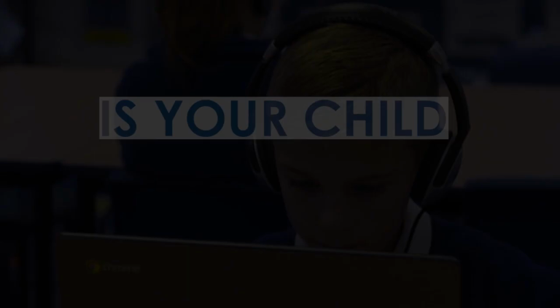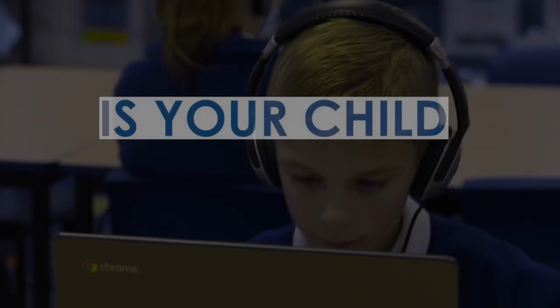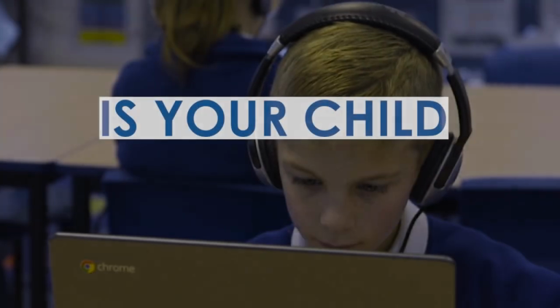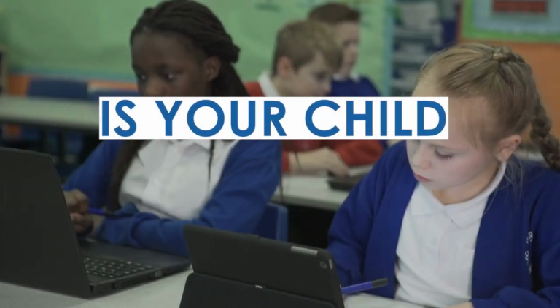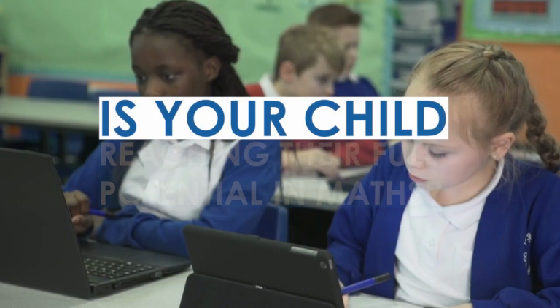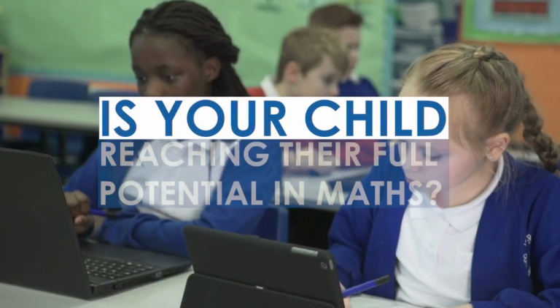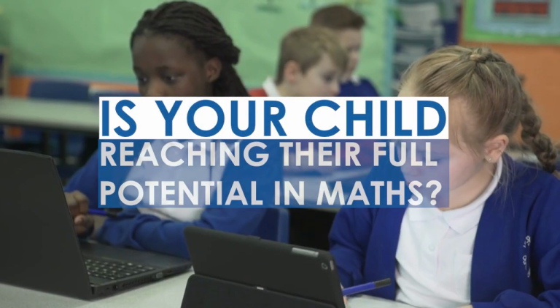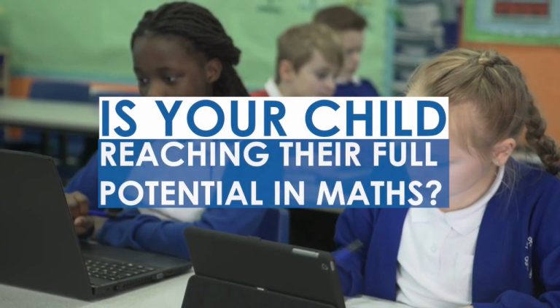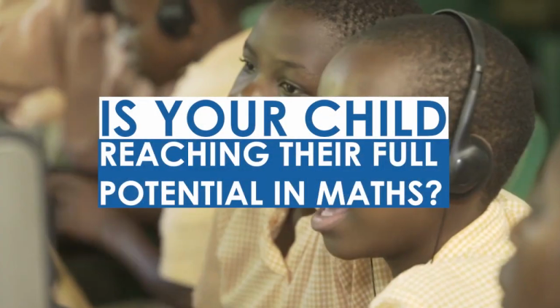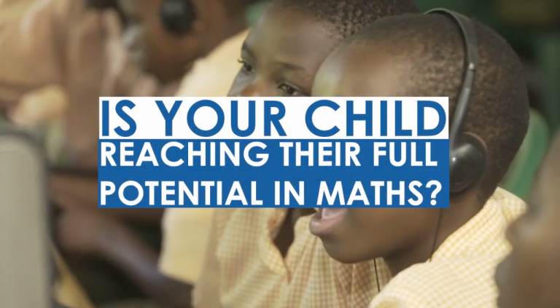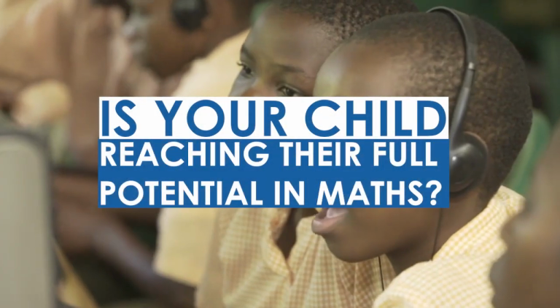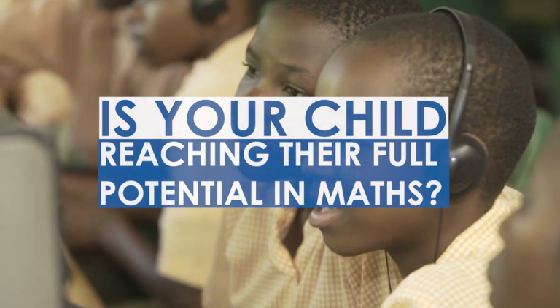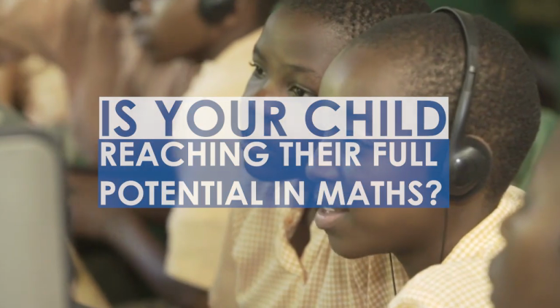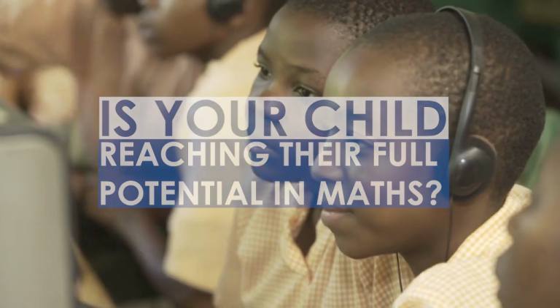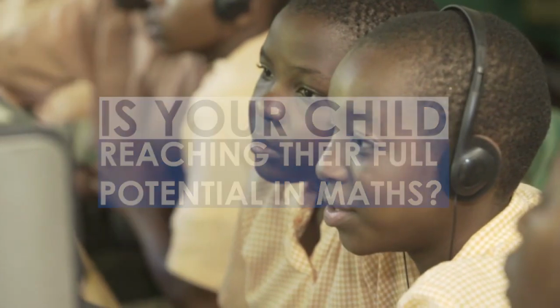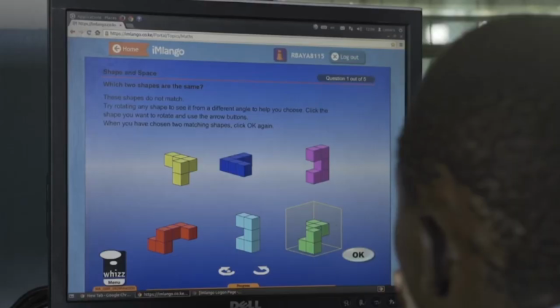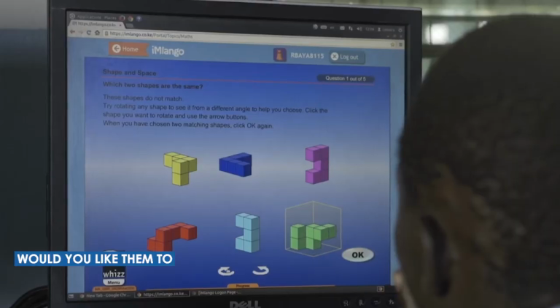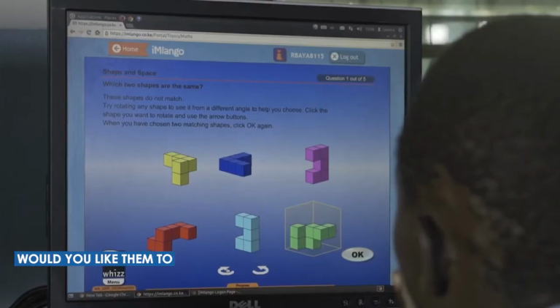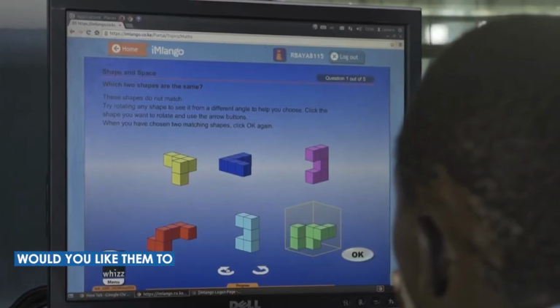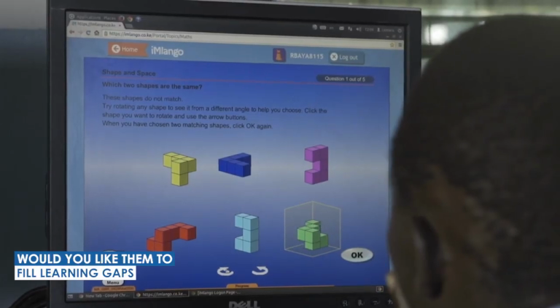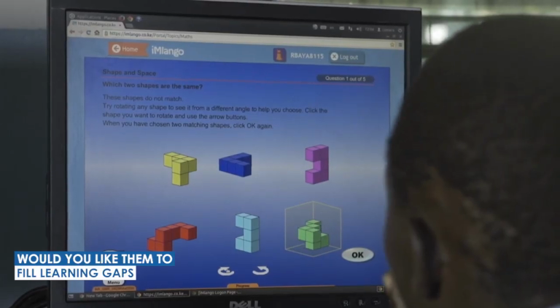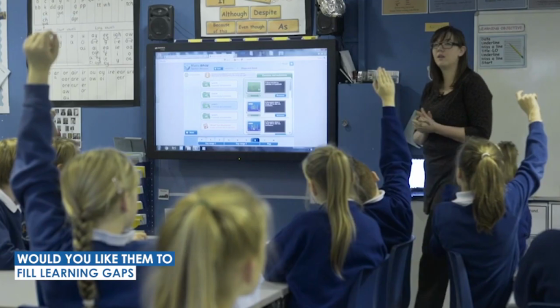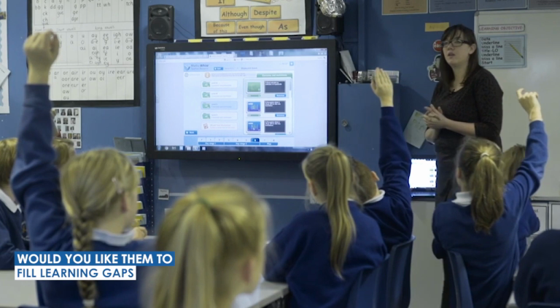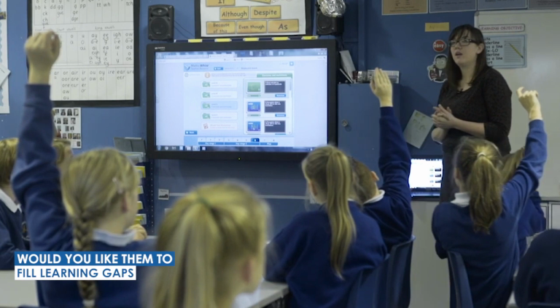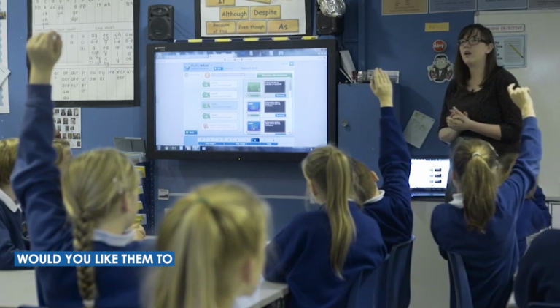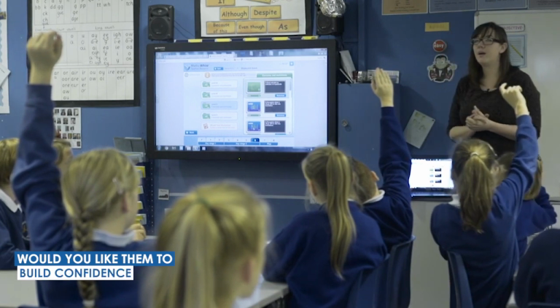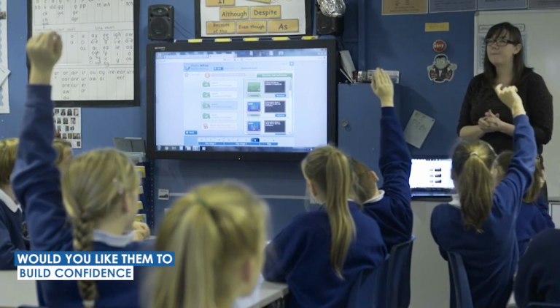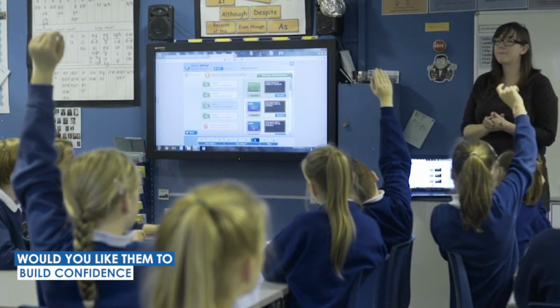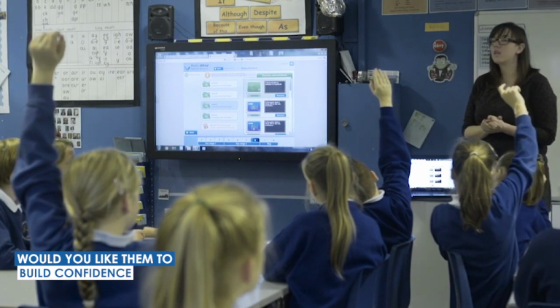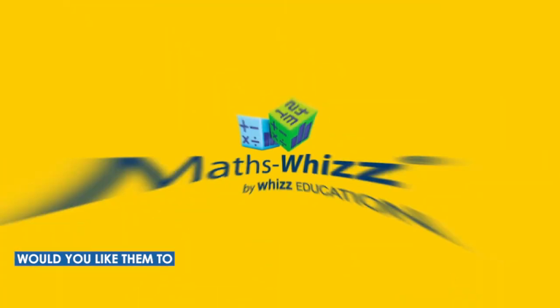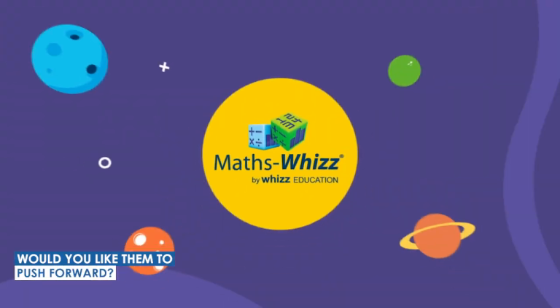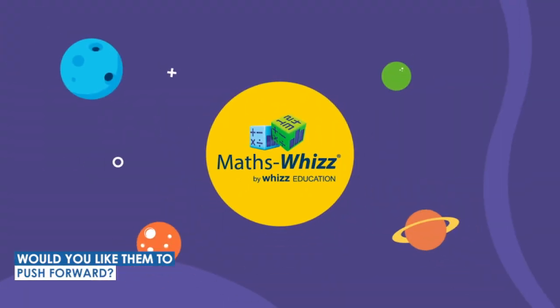Is your child reaching their full potential in maths? Would you like them to fill learning gaps, build confidence and push forward?